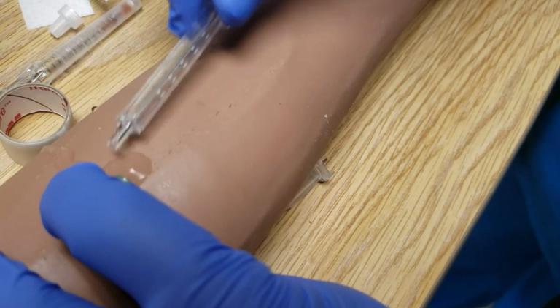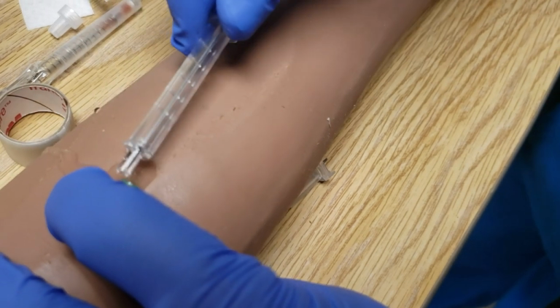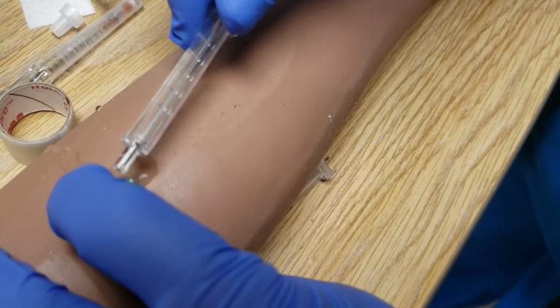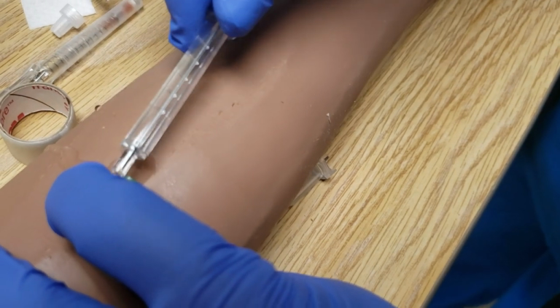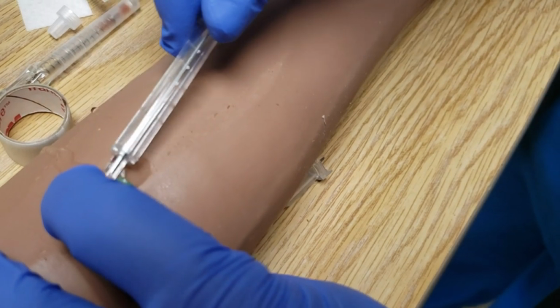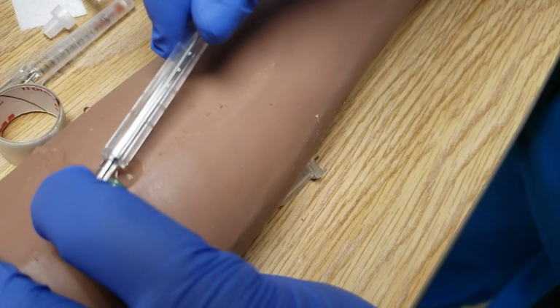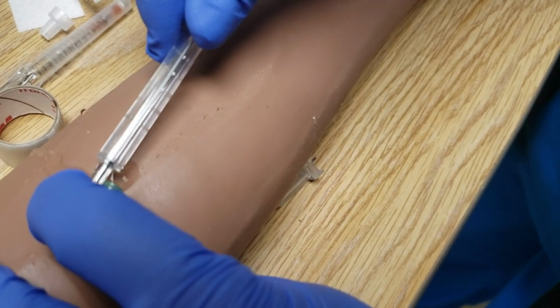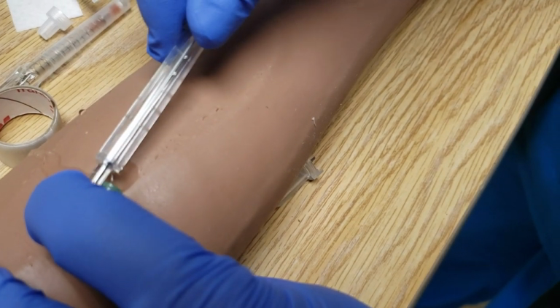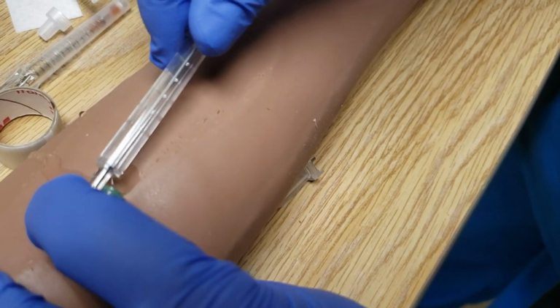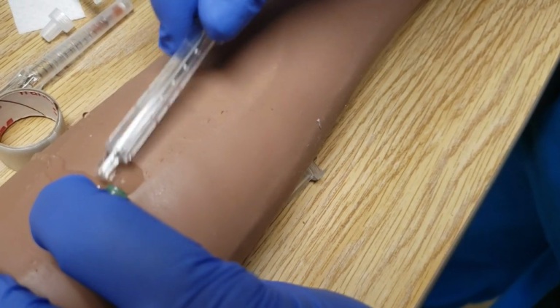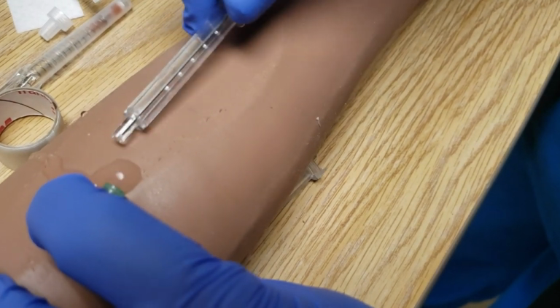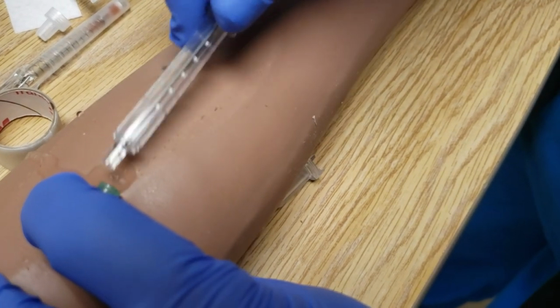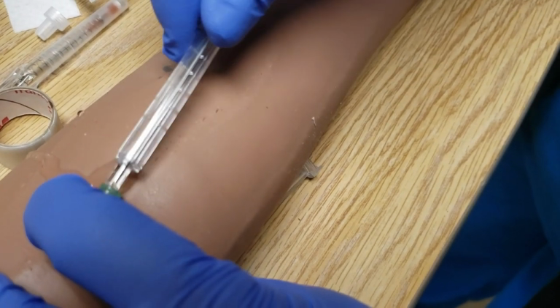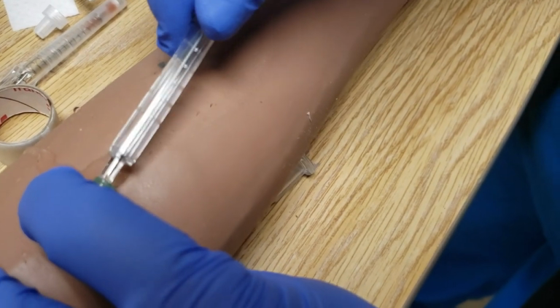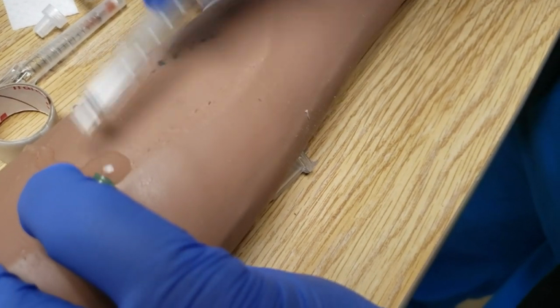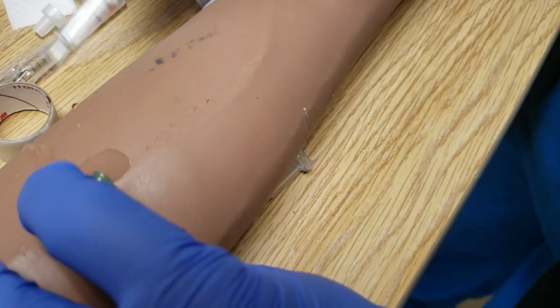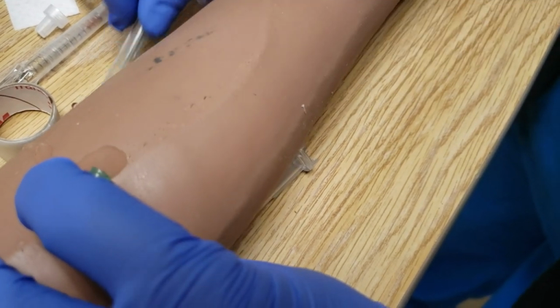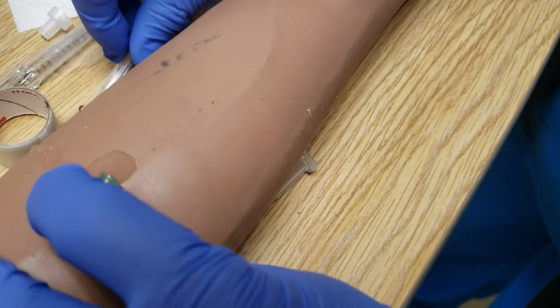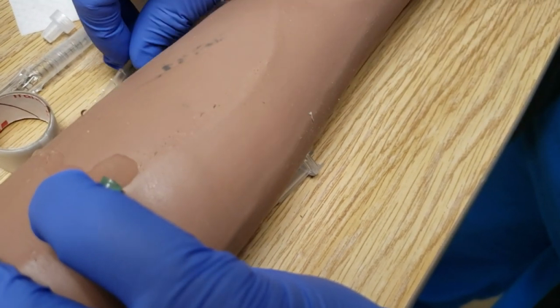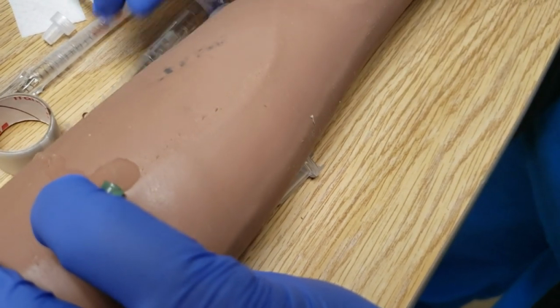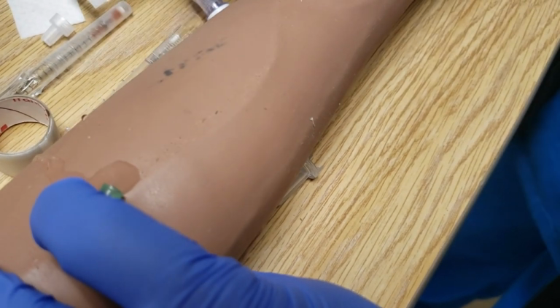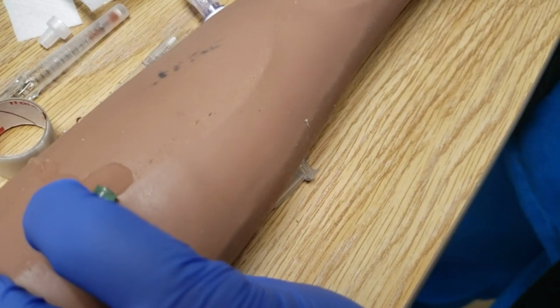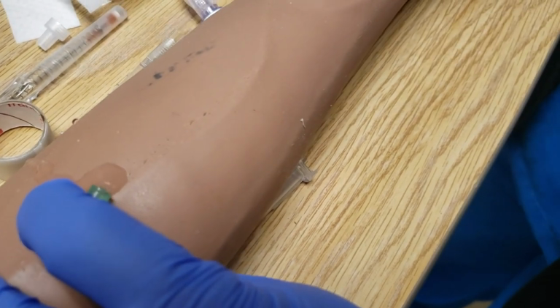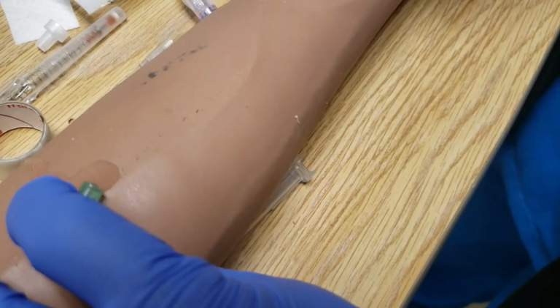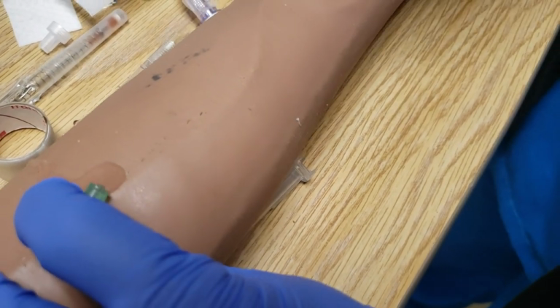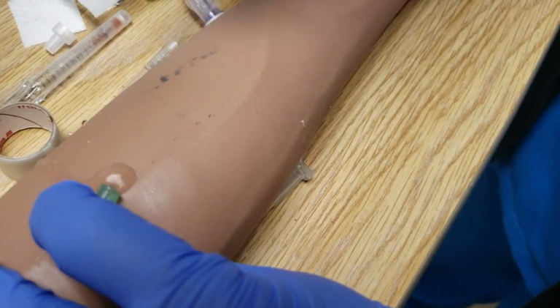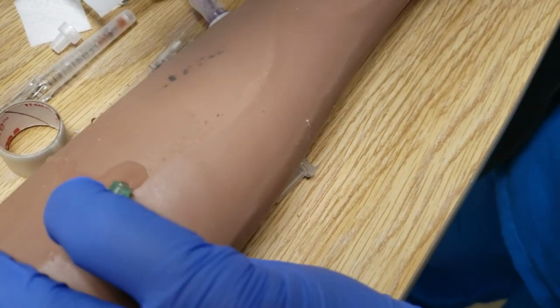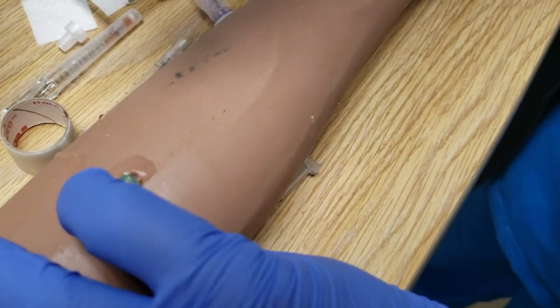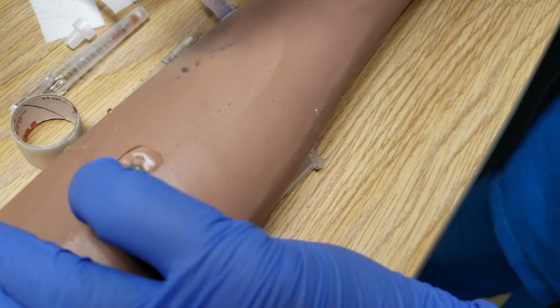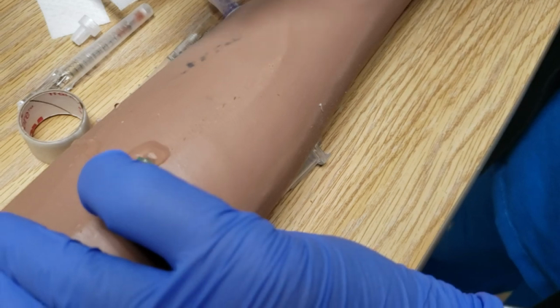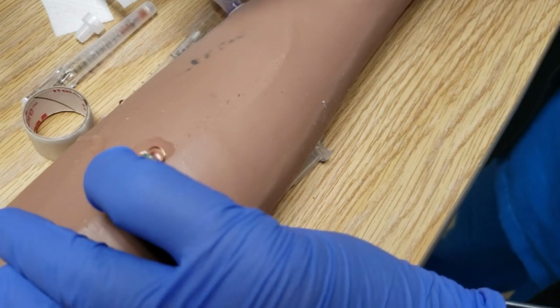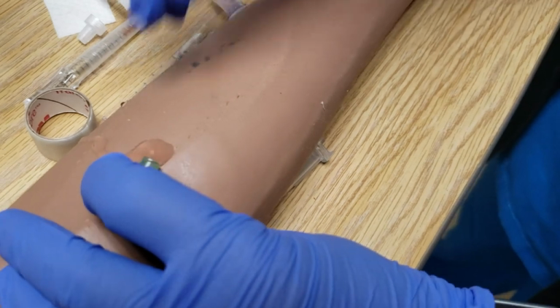So if you don't have it stable, this can come out. That's that catheter.